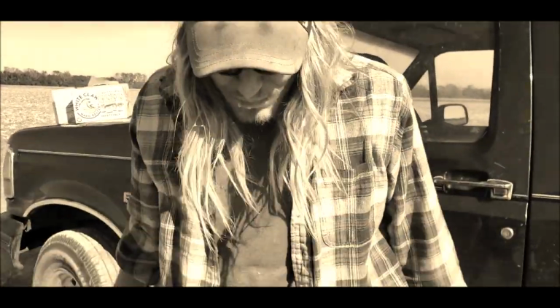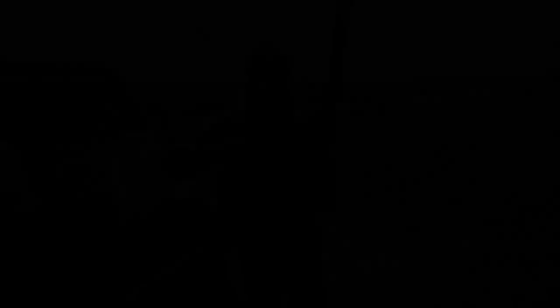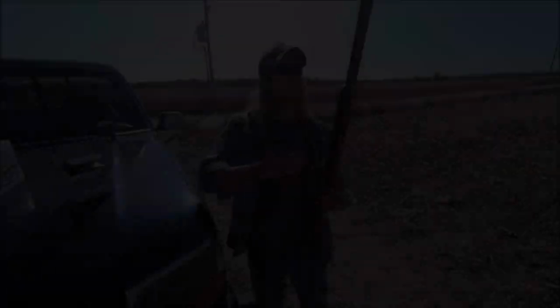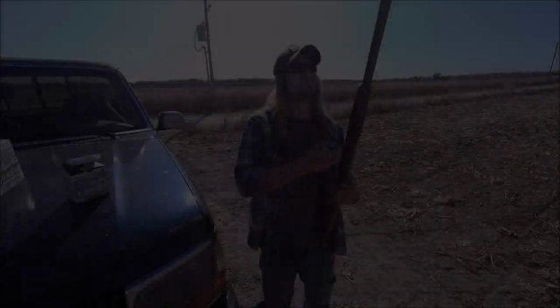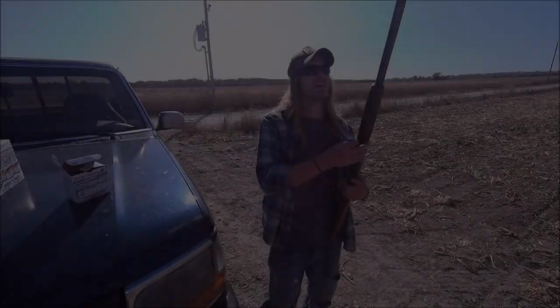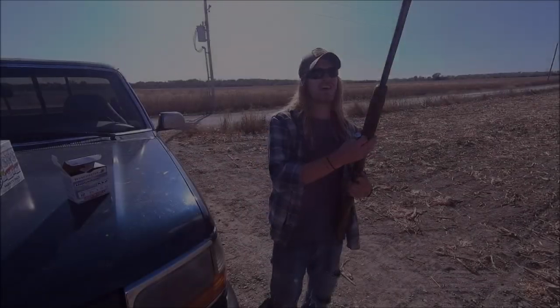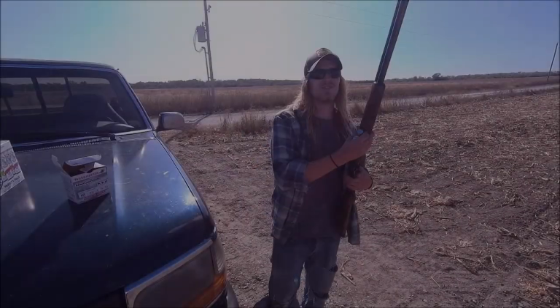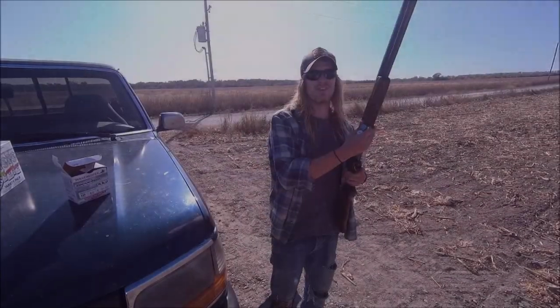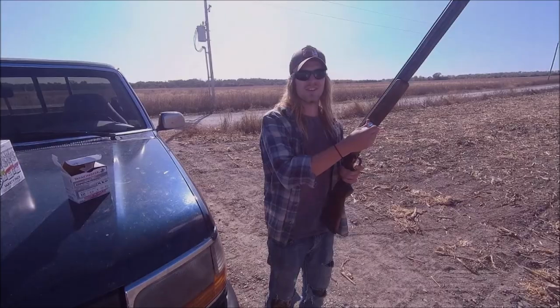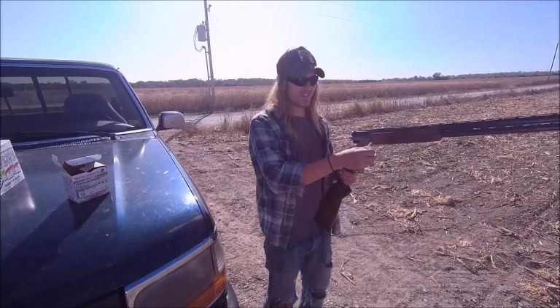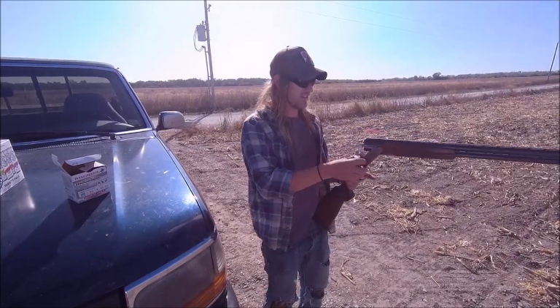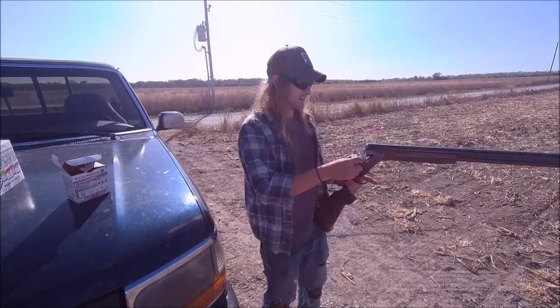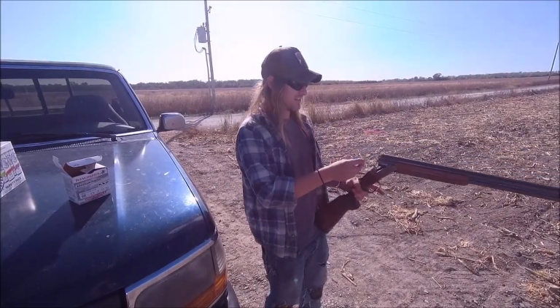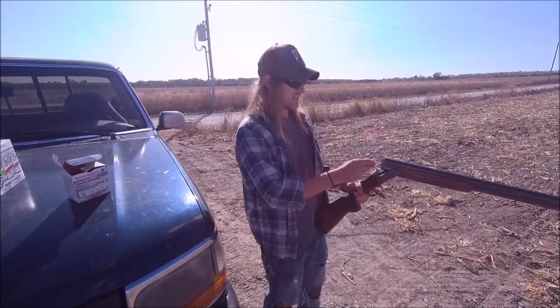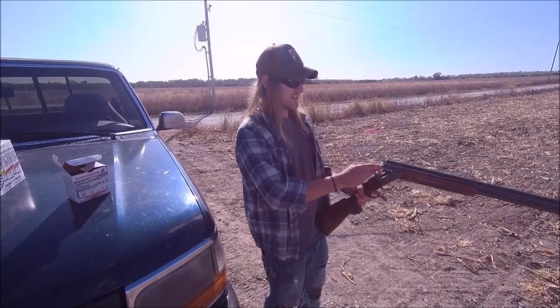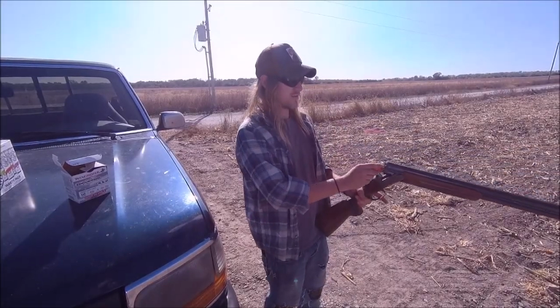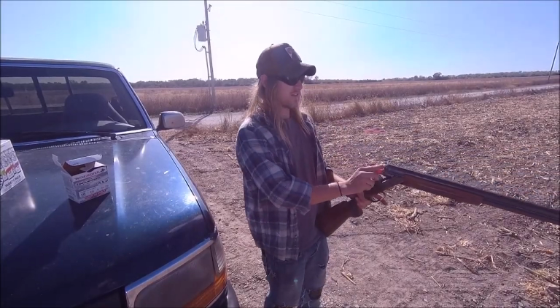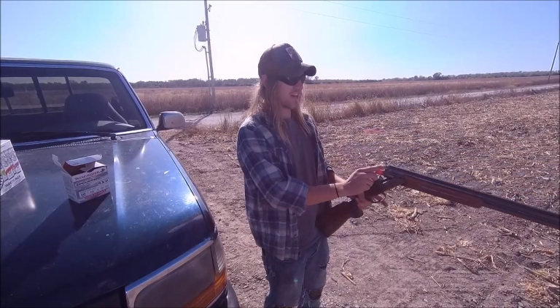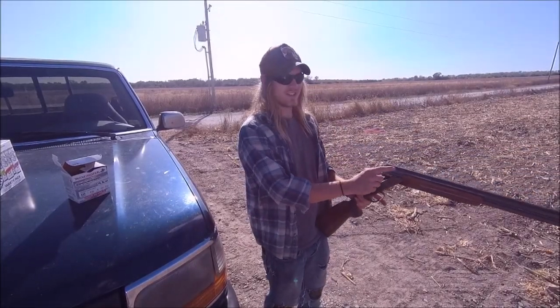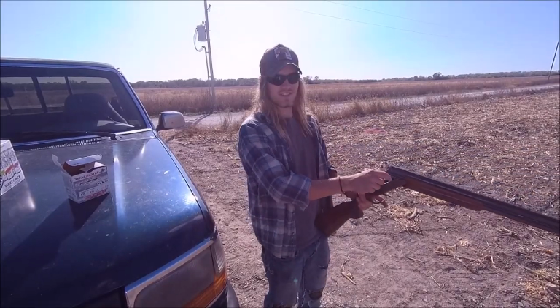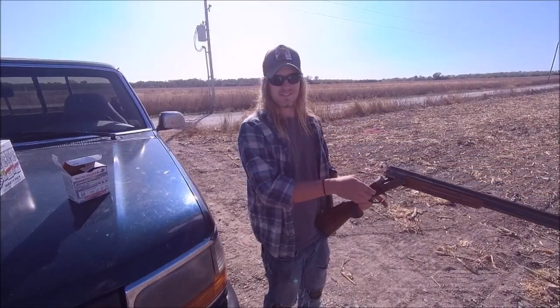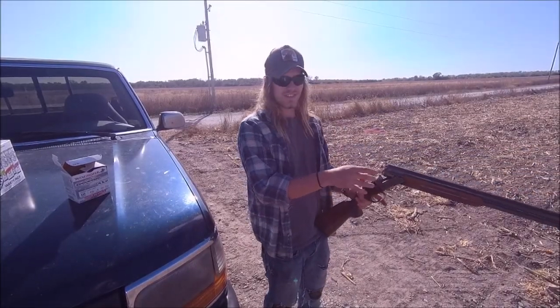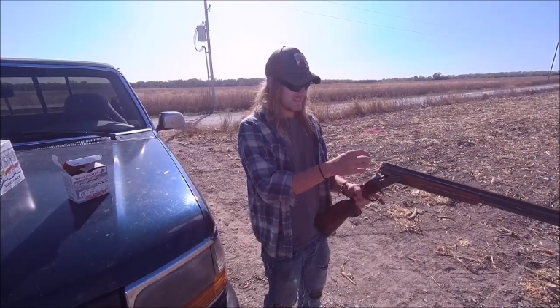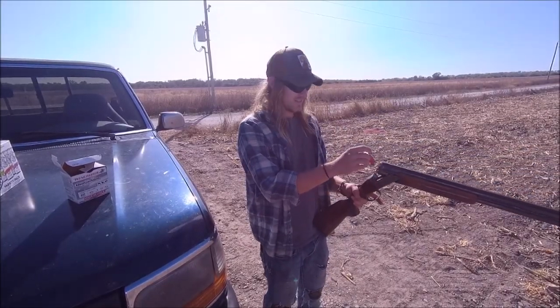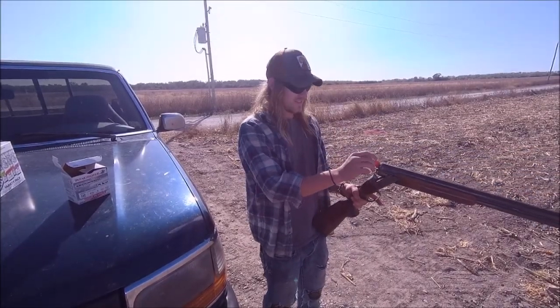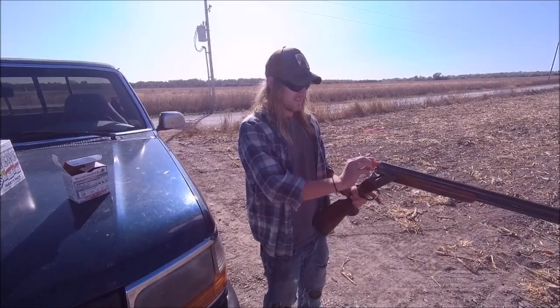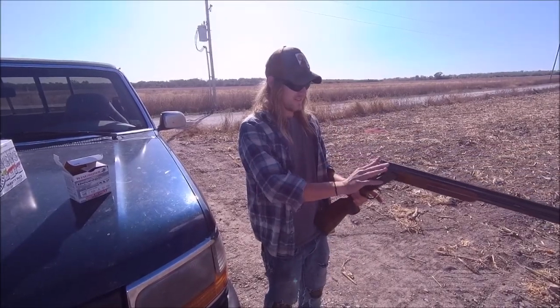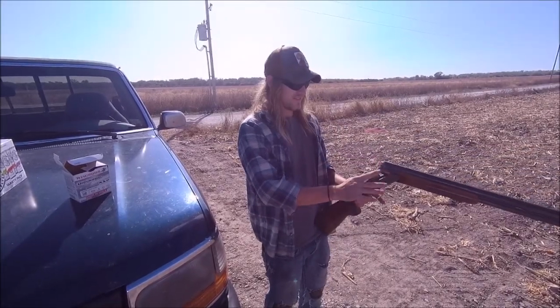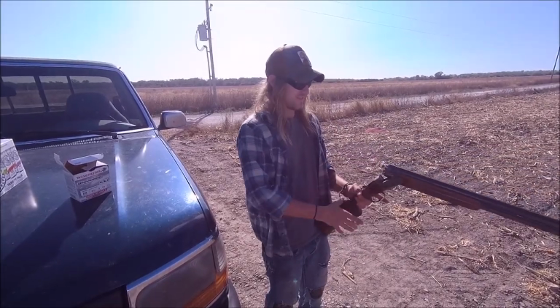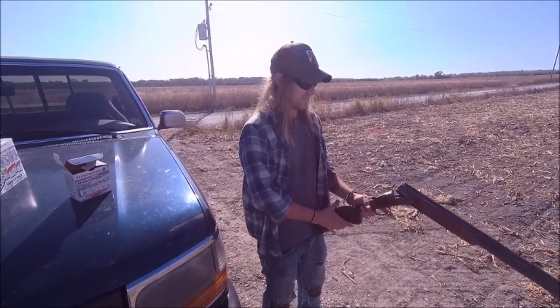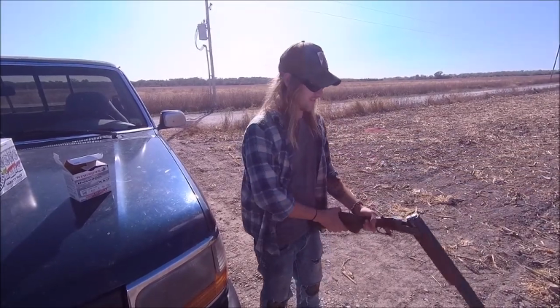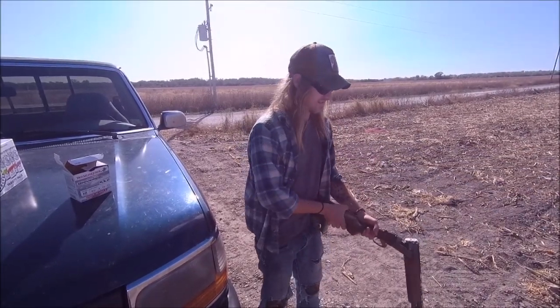This is my dad's over-under, 12 gauge. Get her done right there, boys.